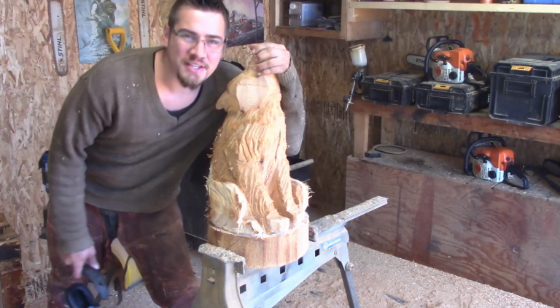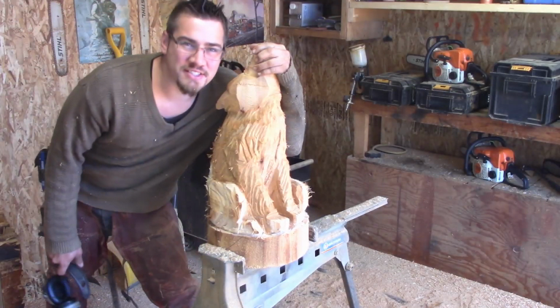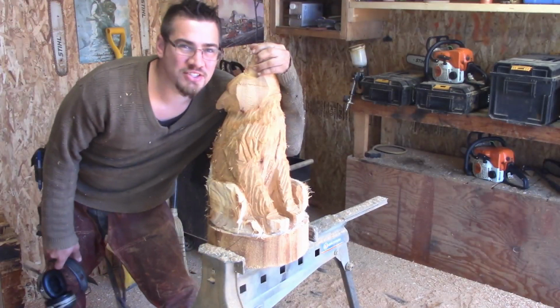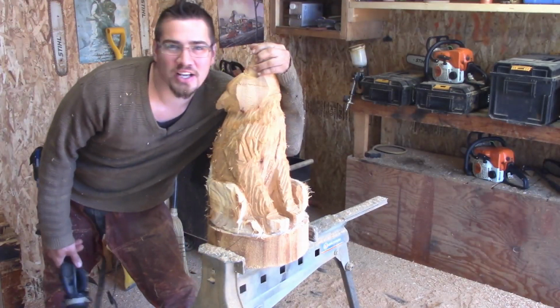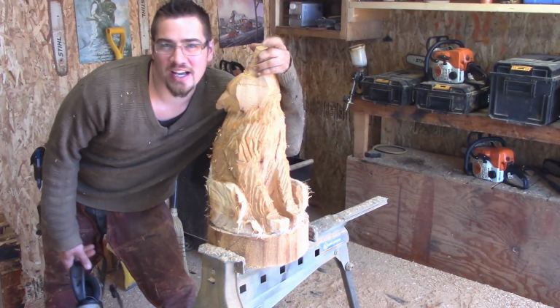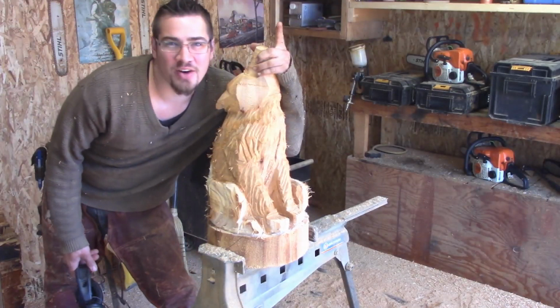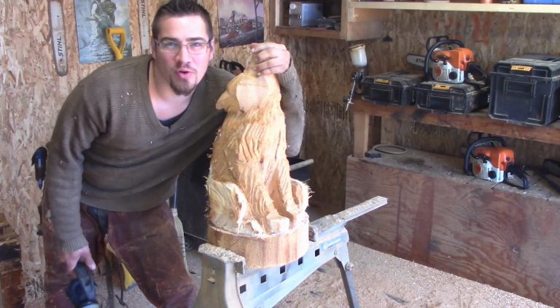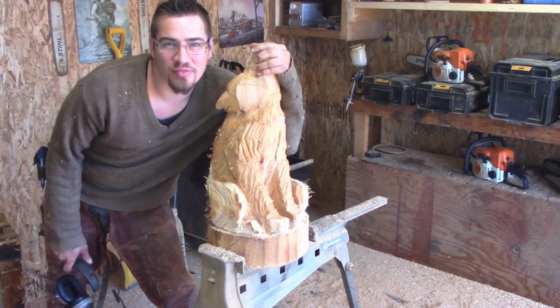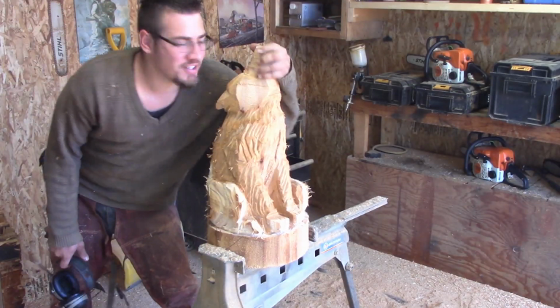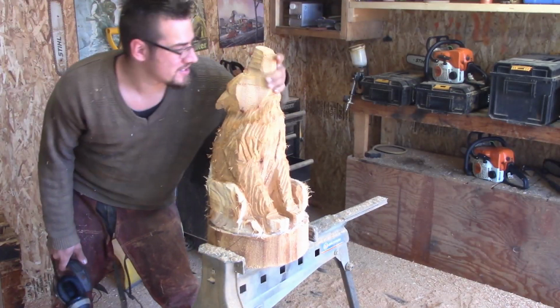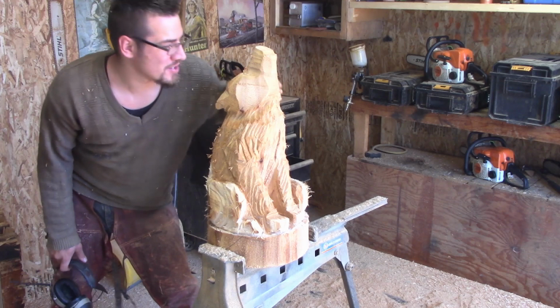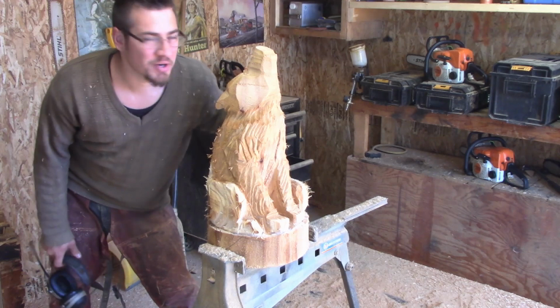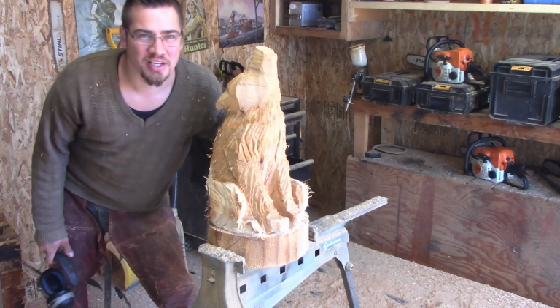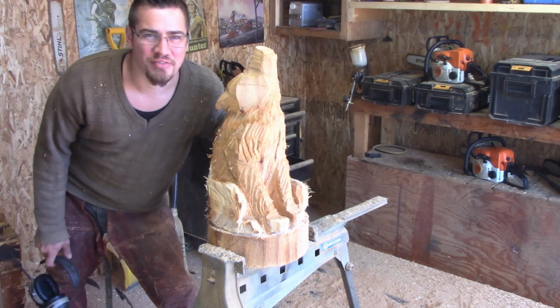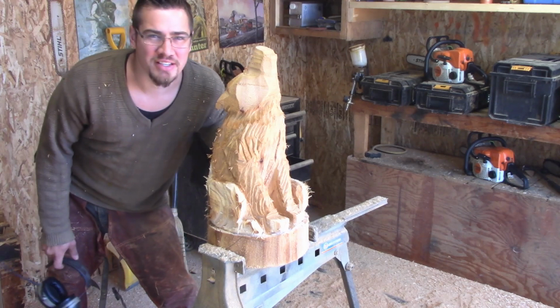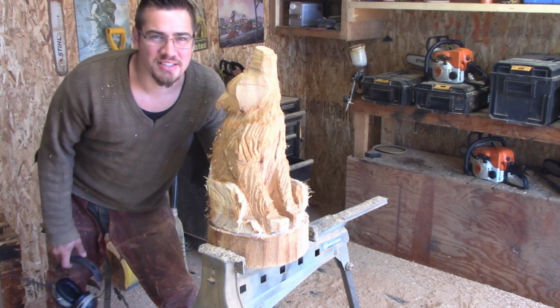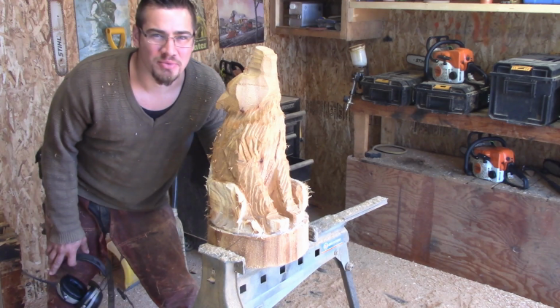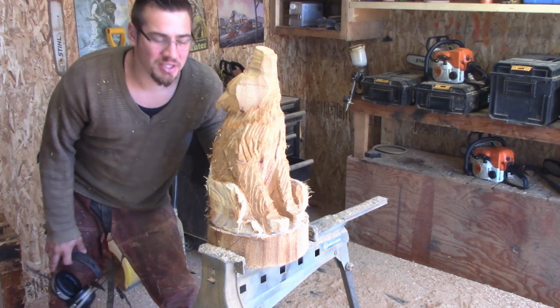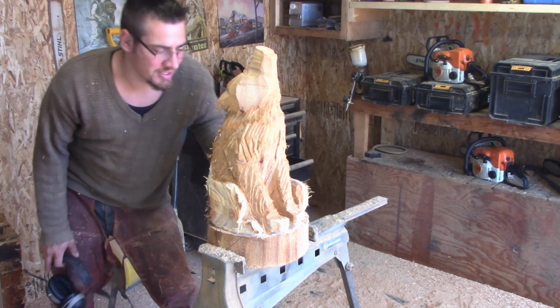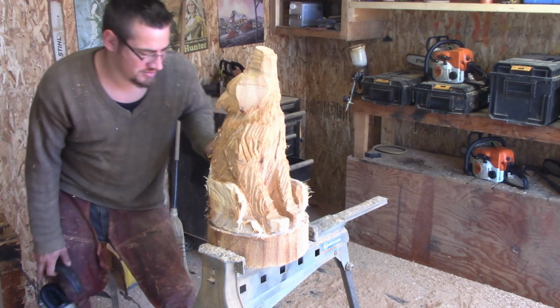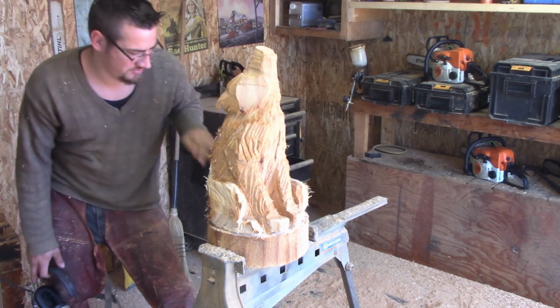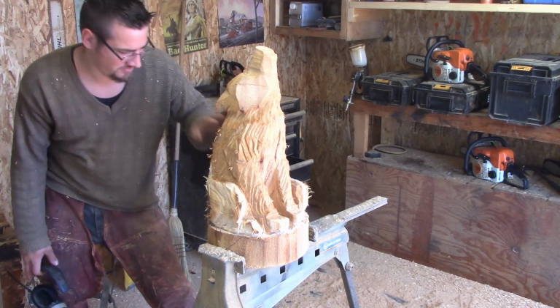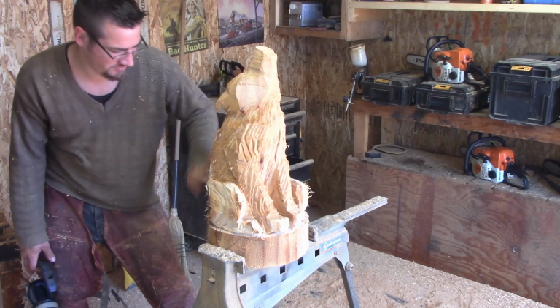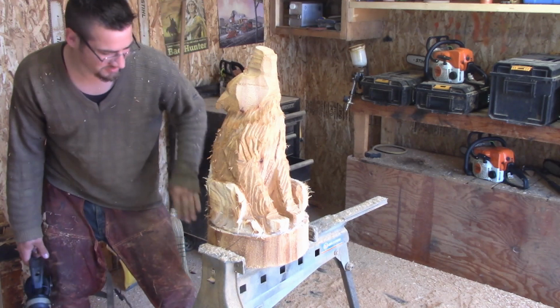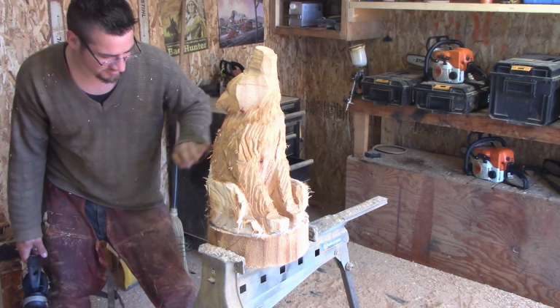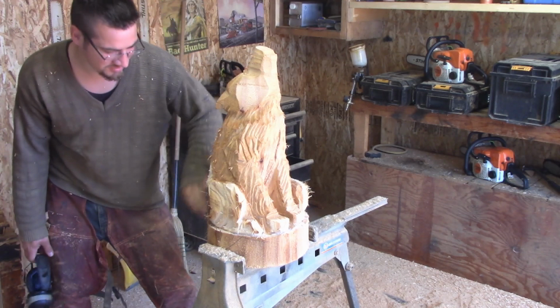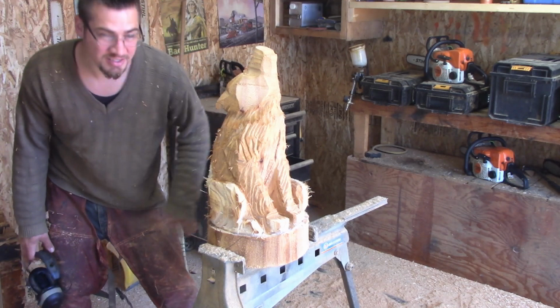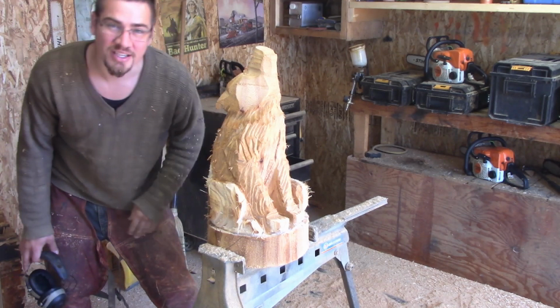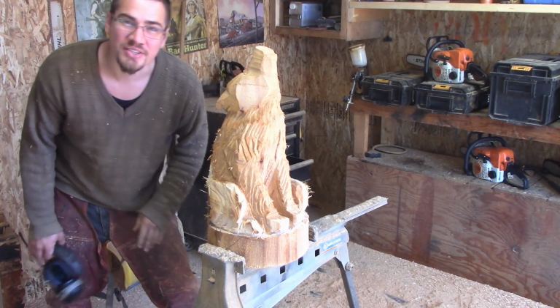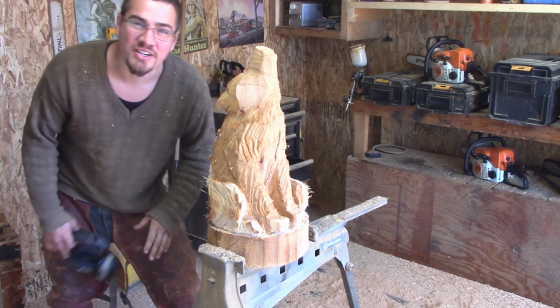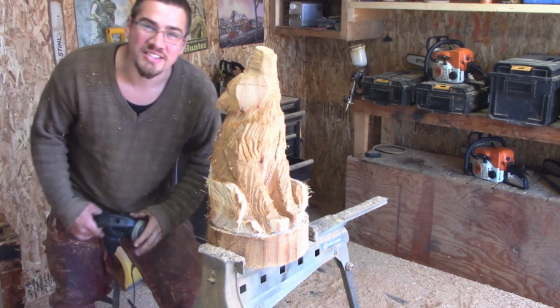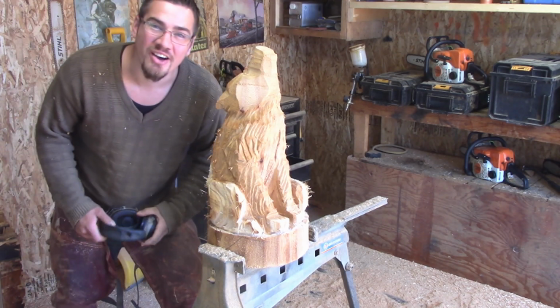It's looking kind of wolfy. I'm going to work on the face and we'll see how it turns out.